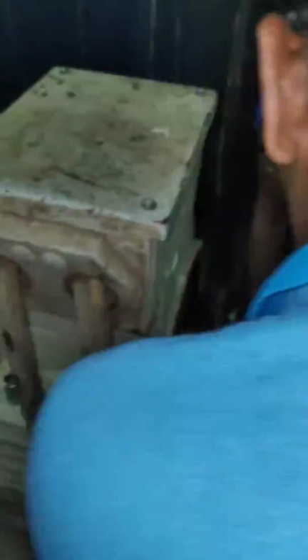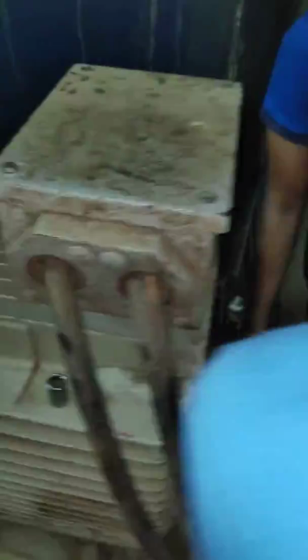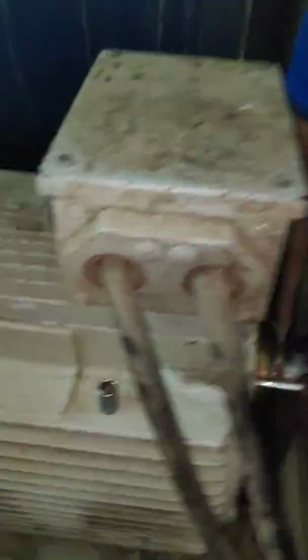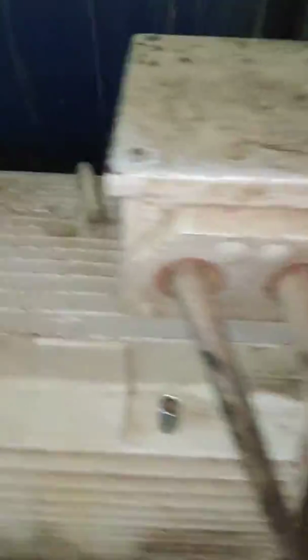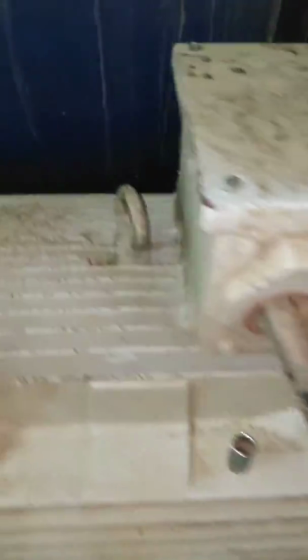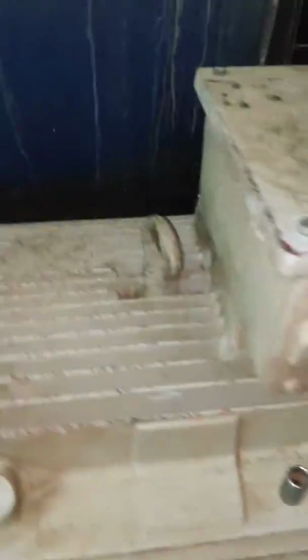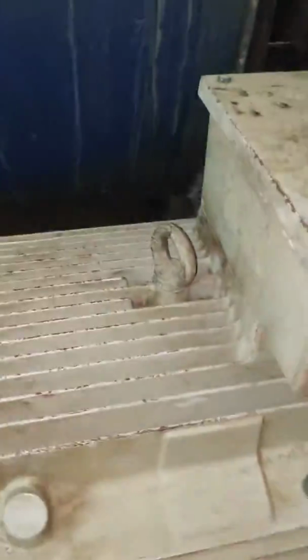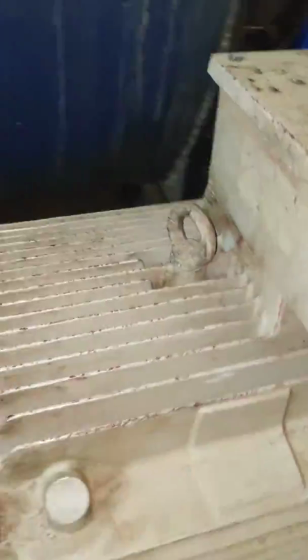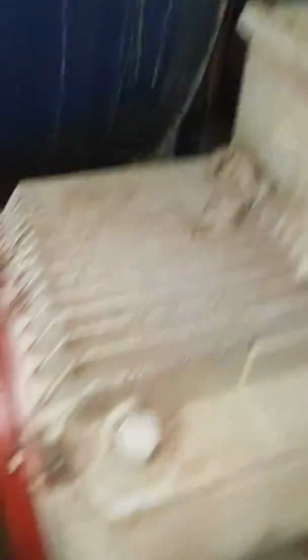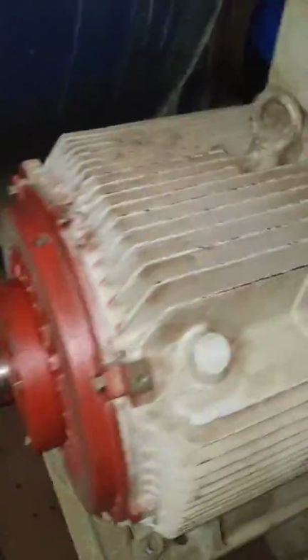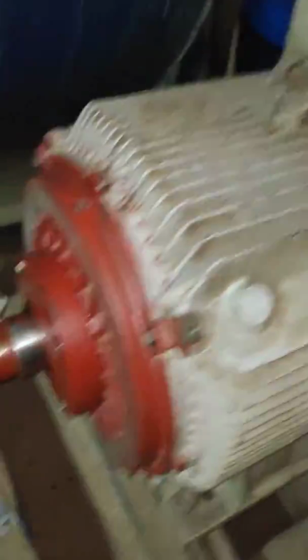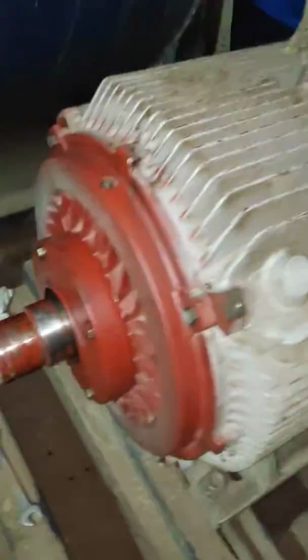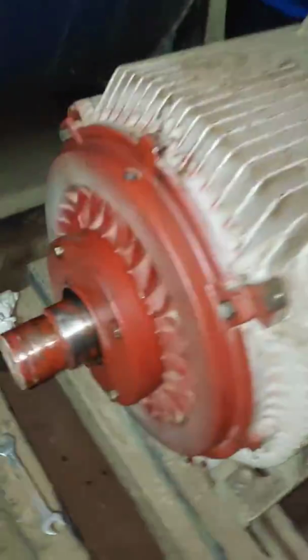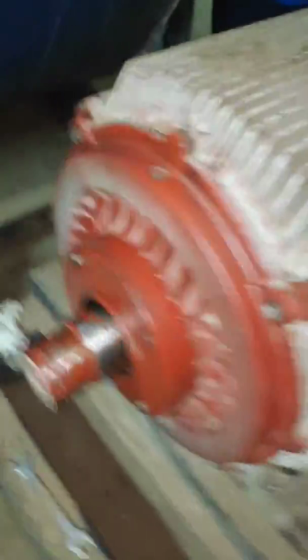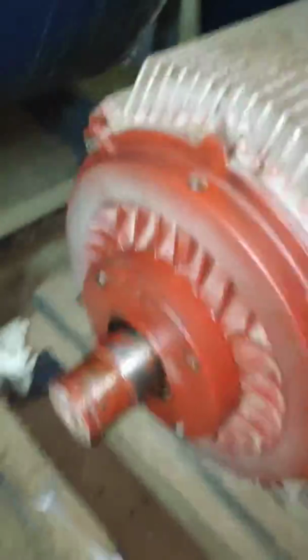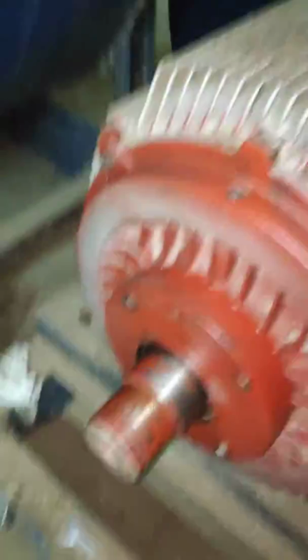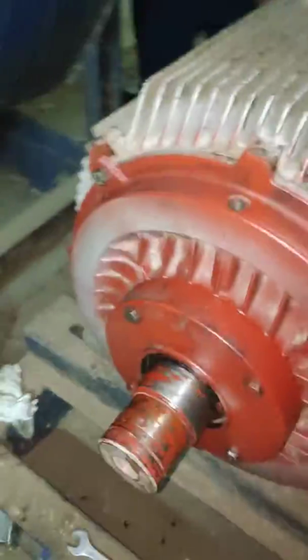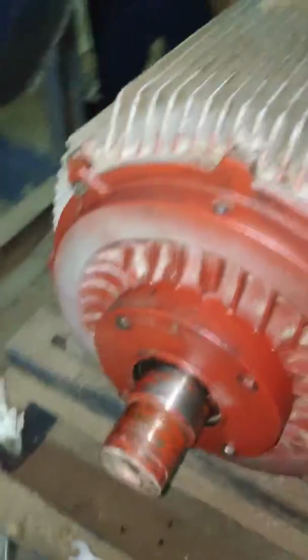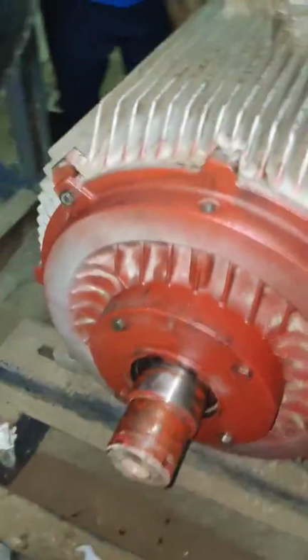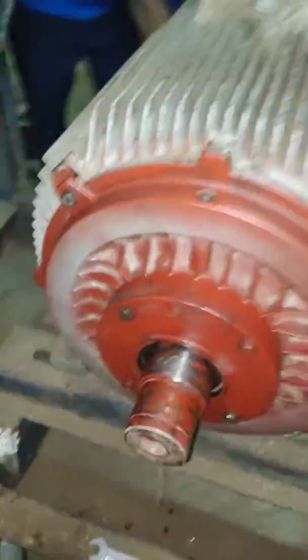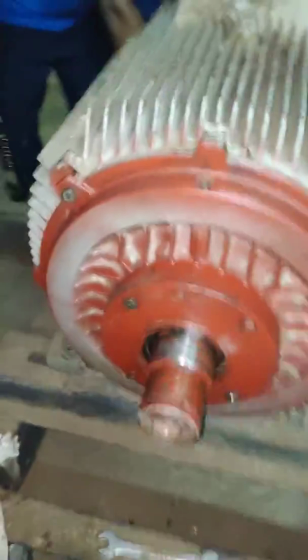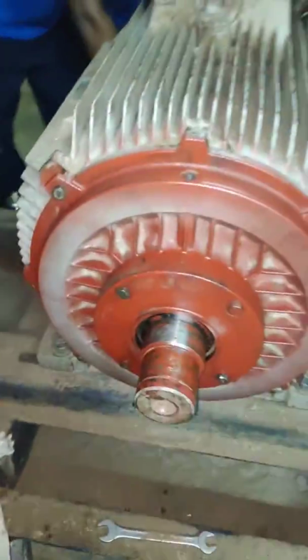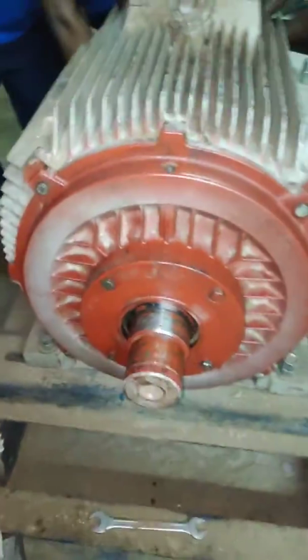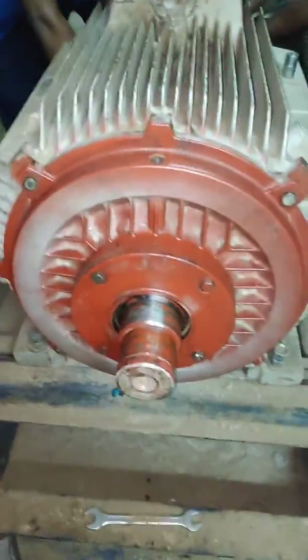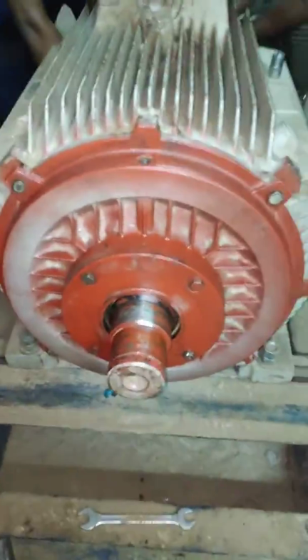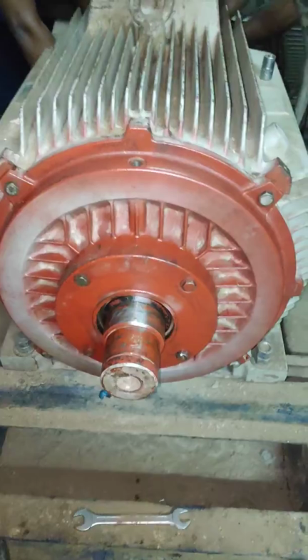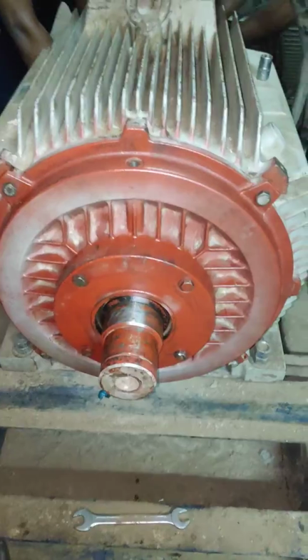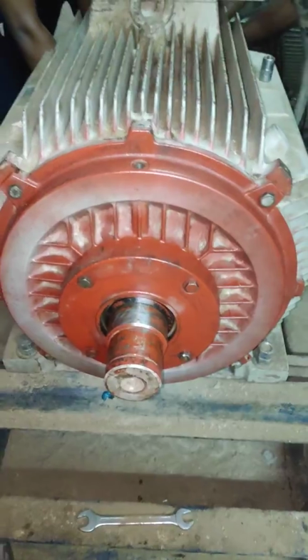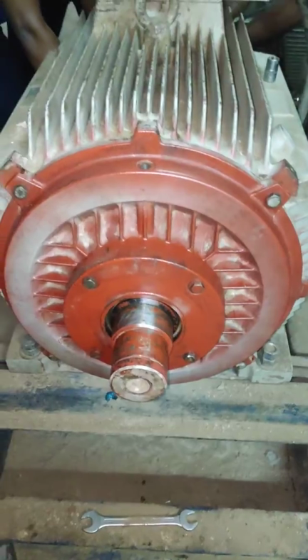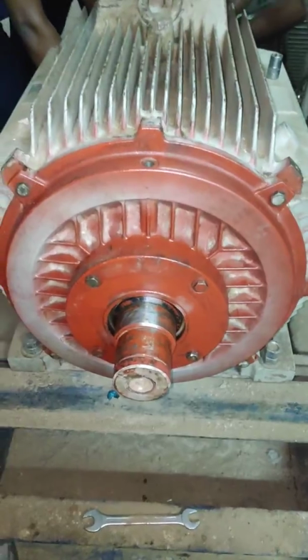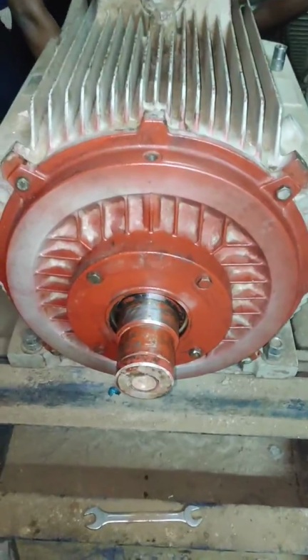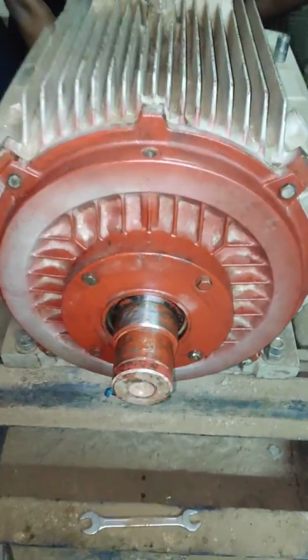This is a big motor. Same procedure, doing for the other end also.